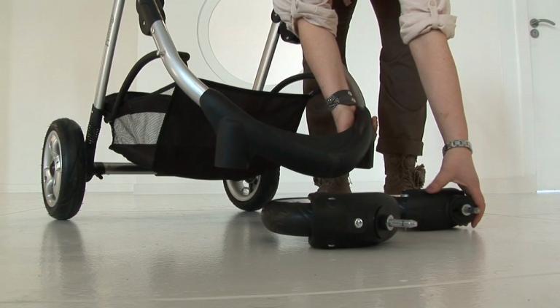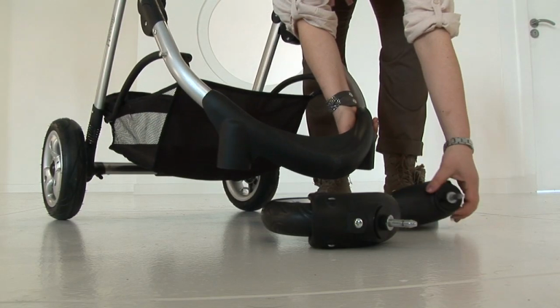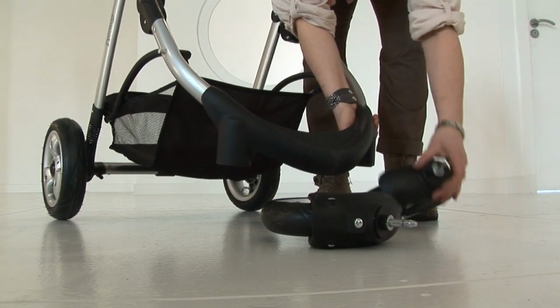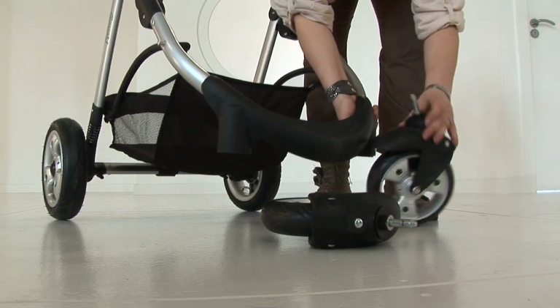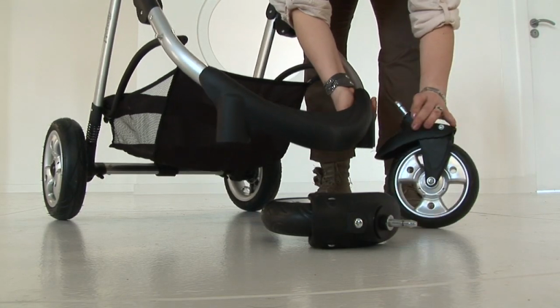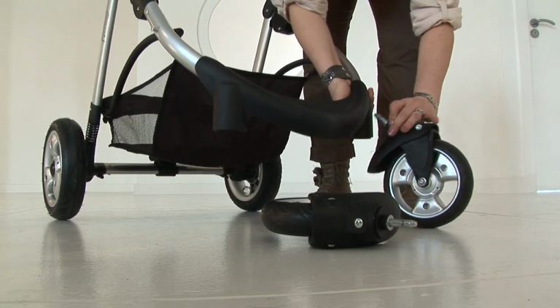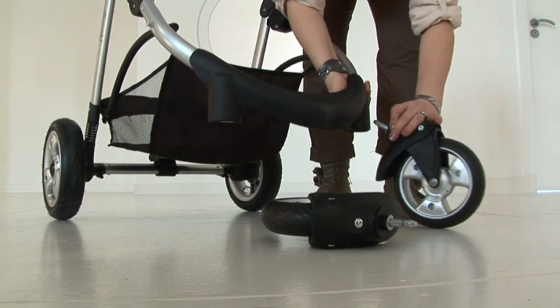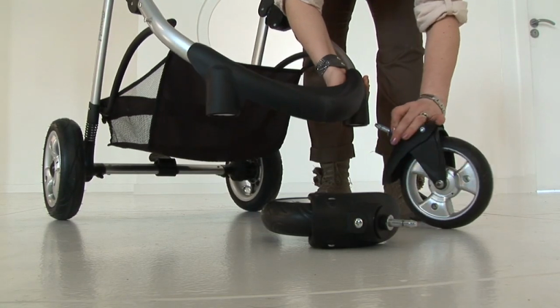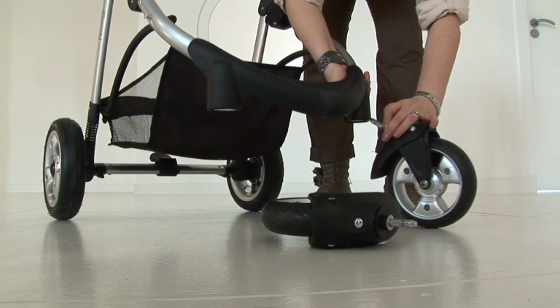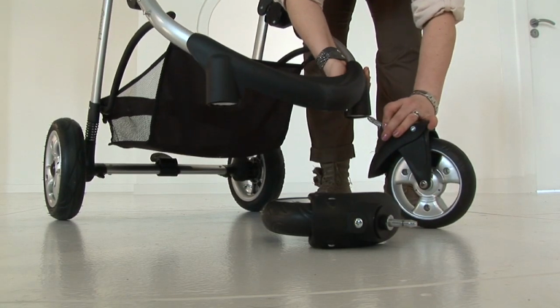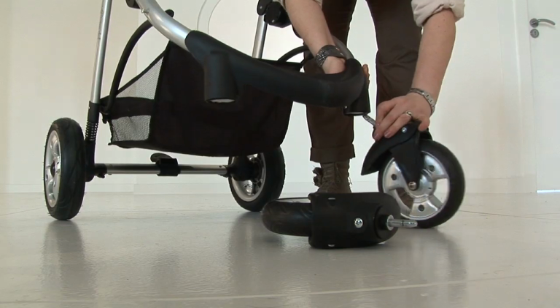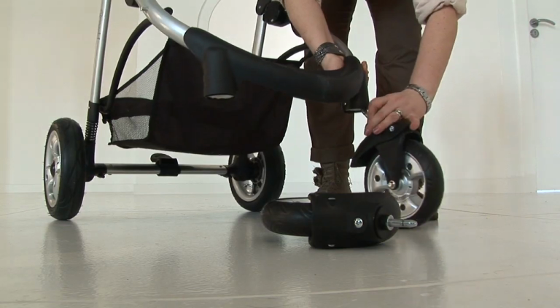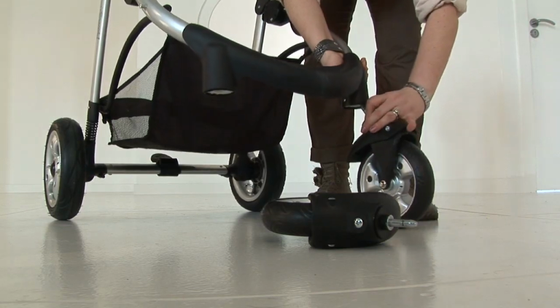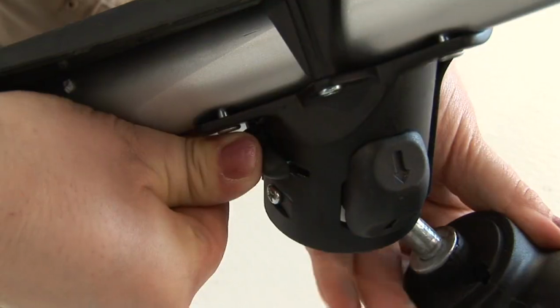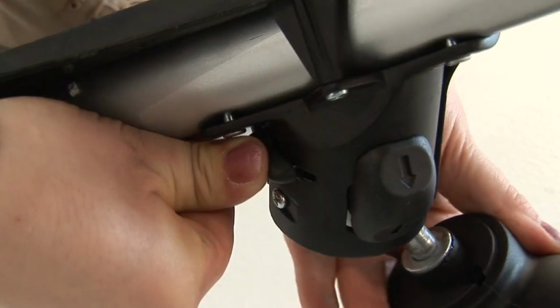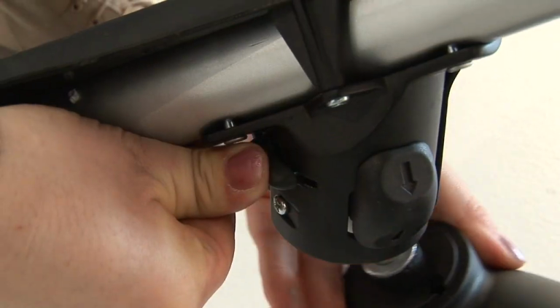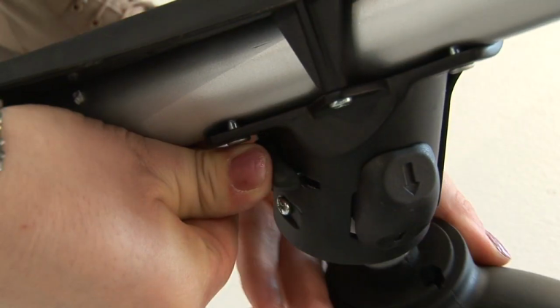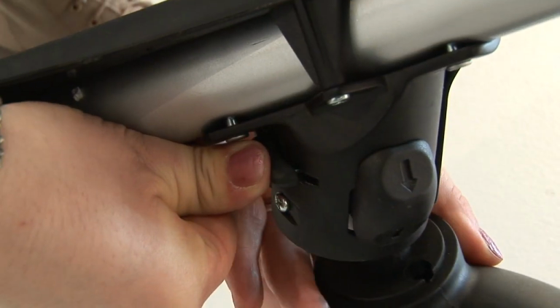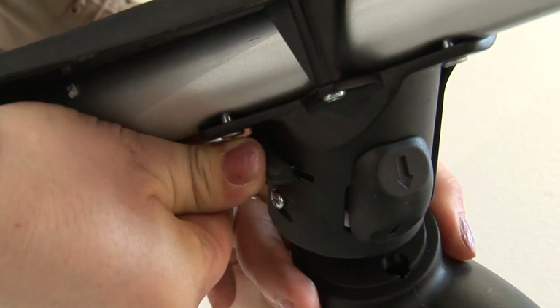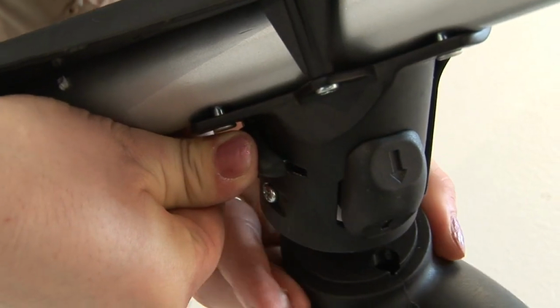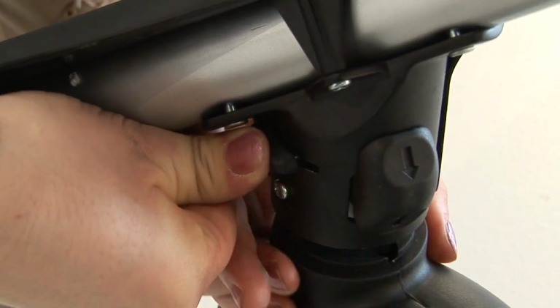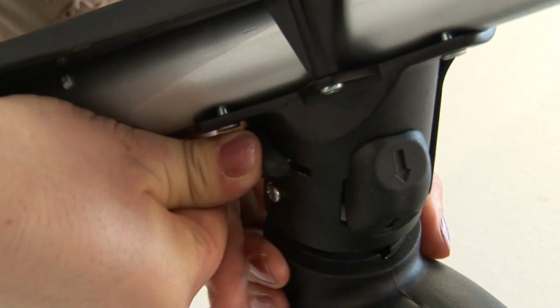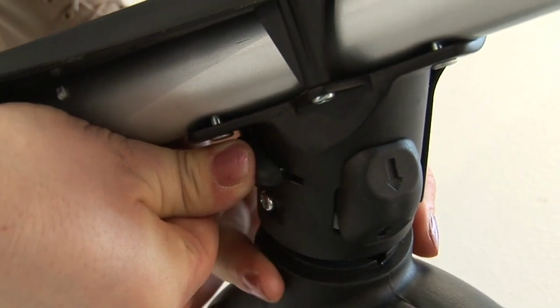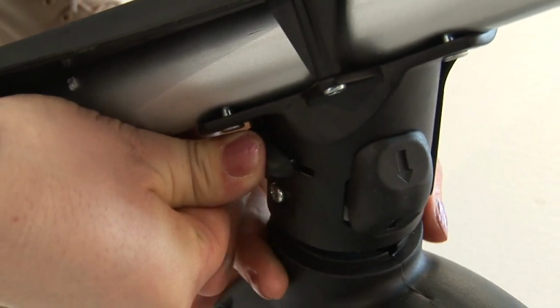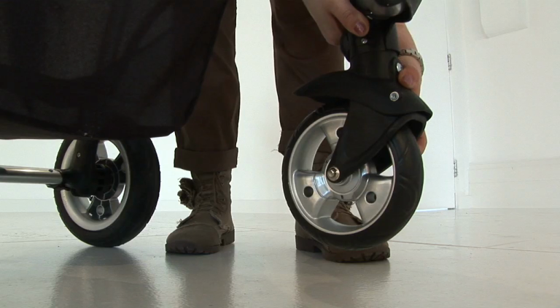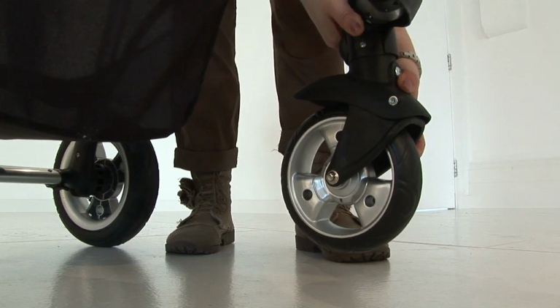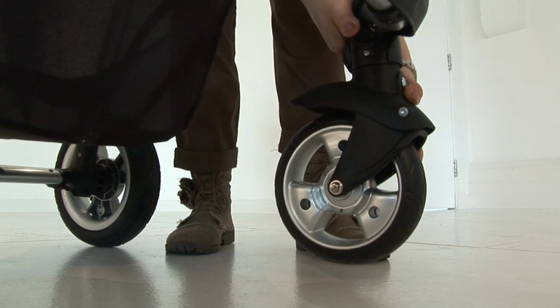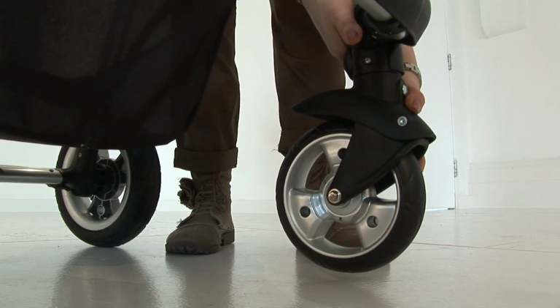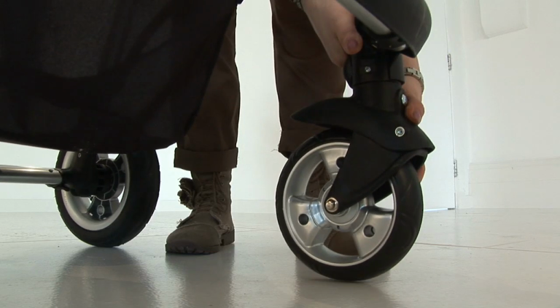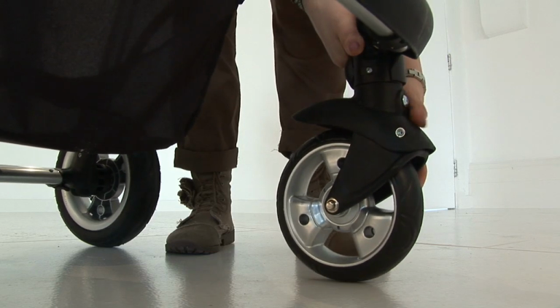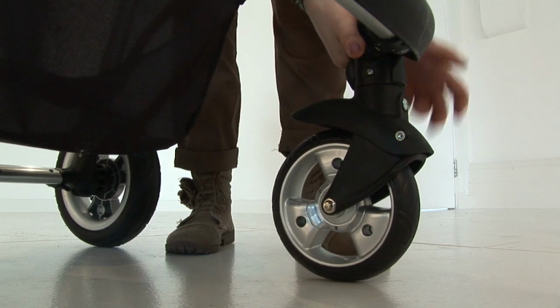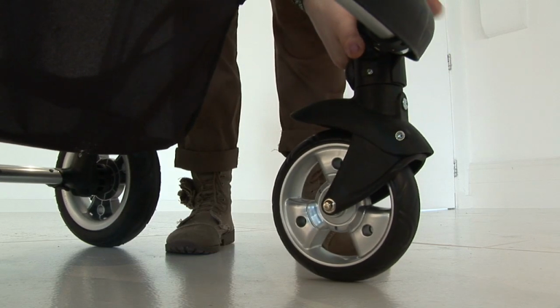Attach the front wheels into the housing and push firmly into position to lock into place.